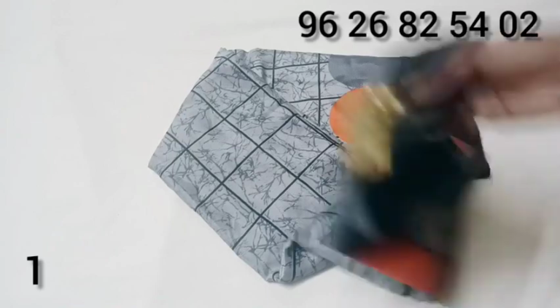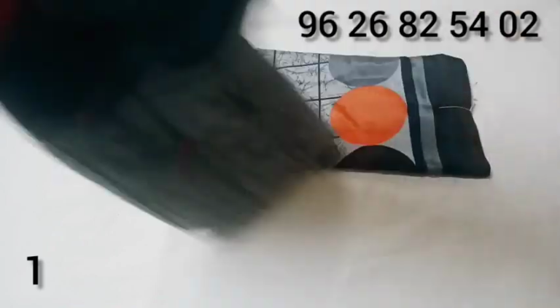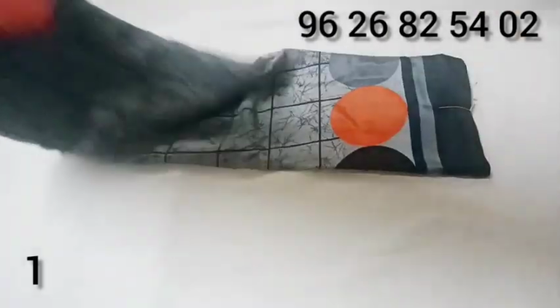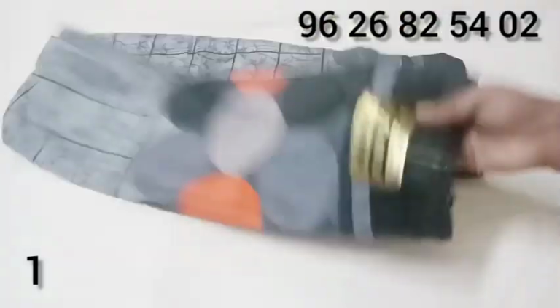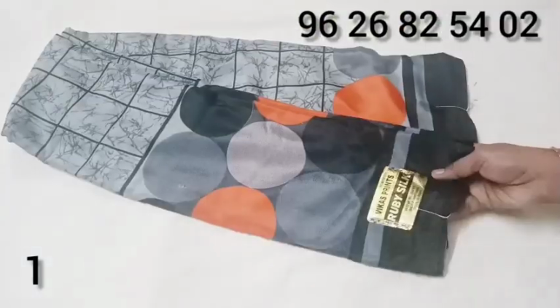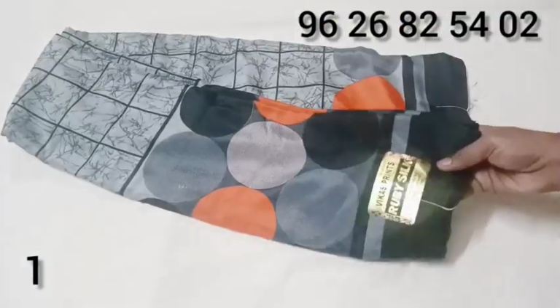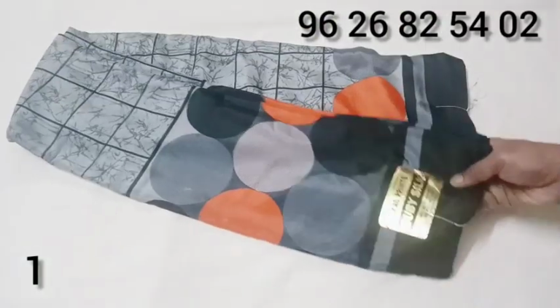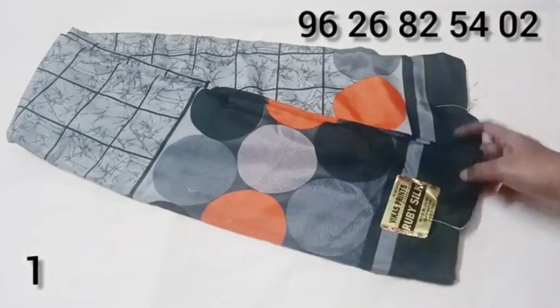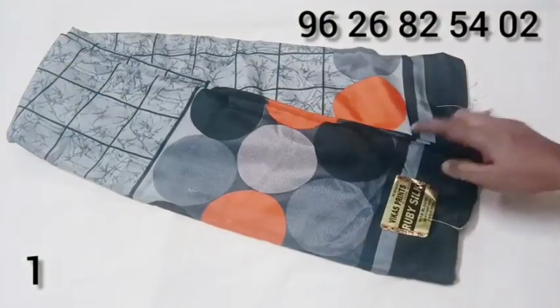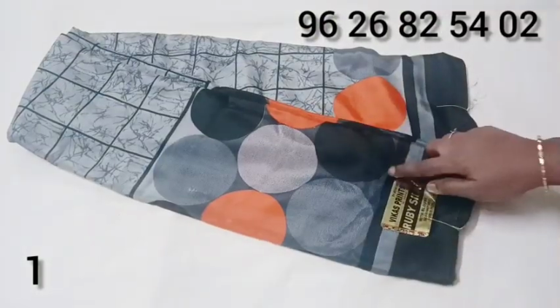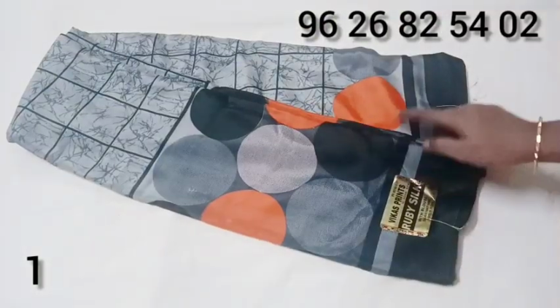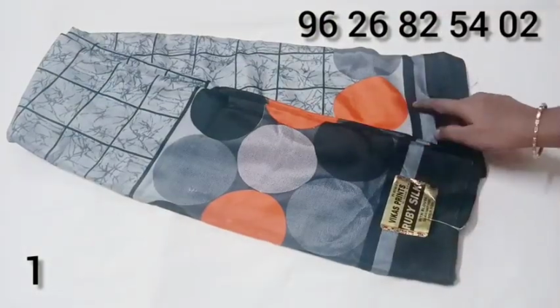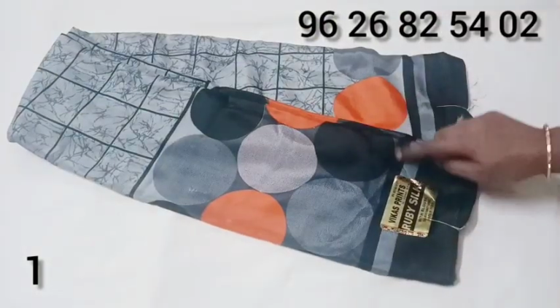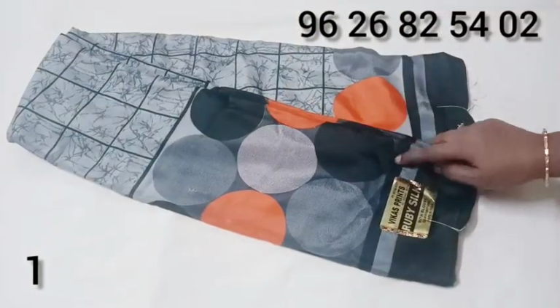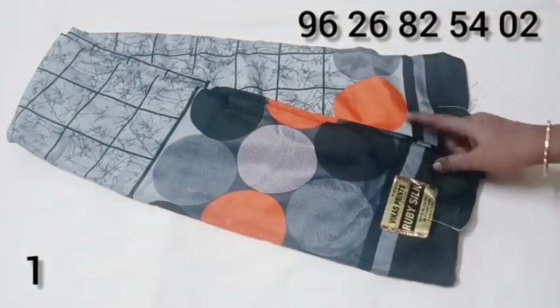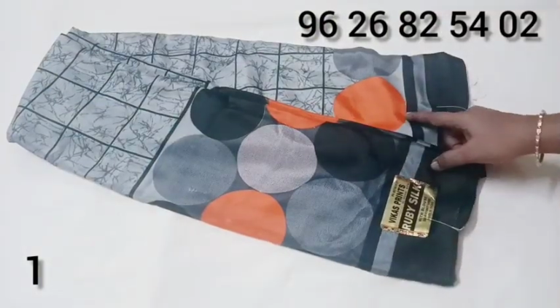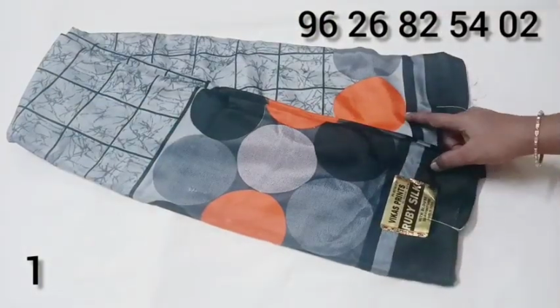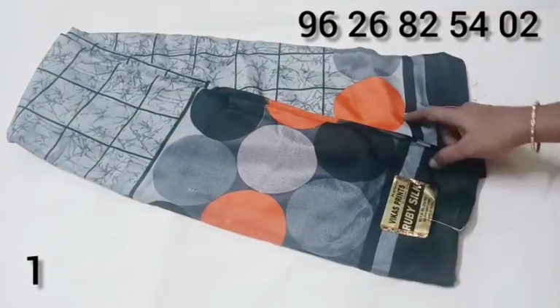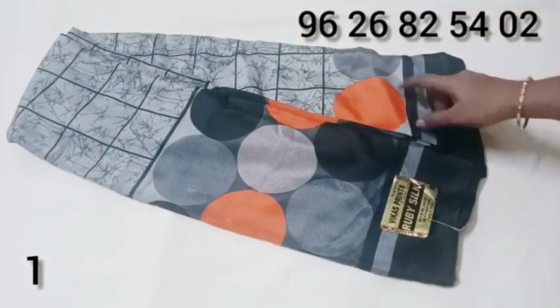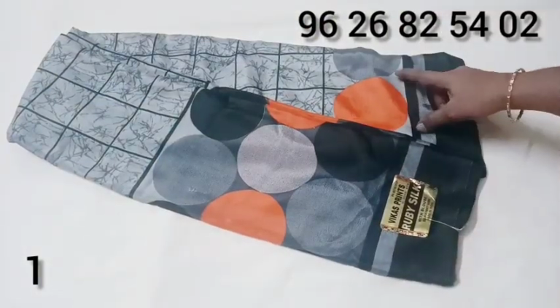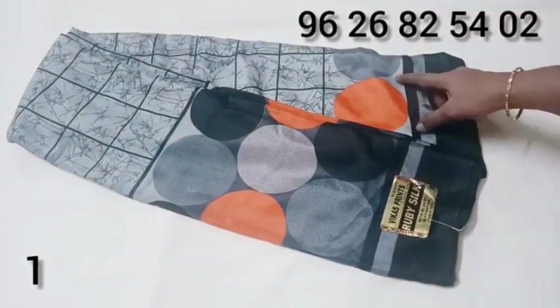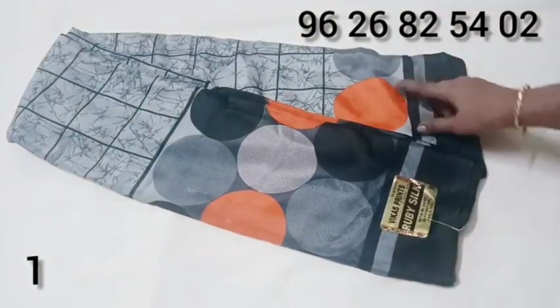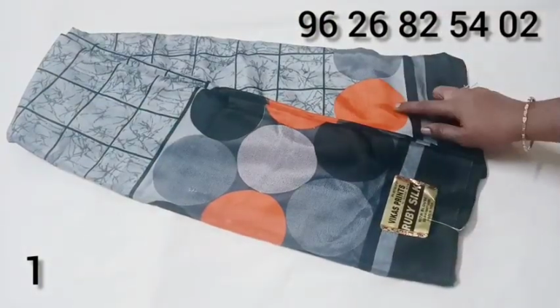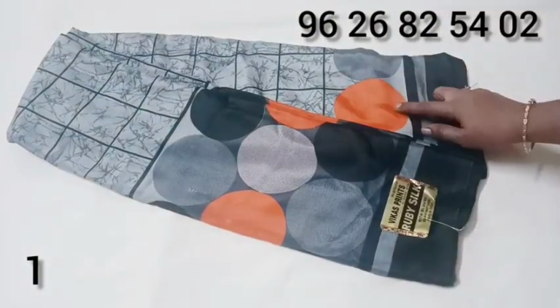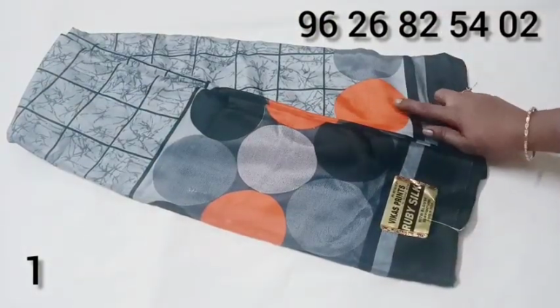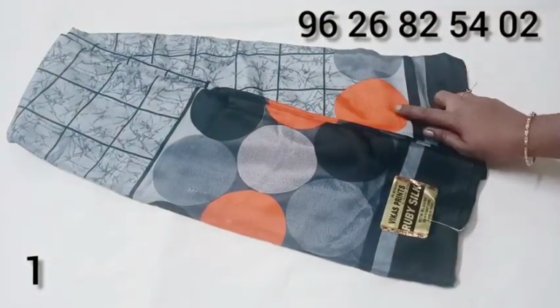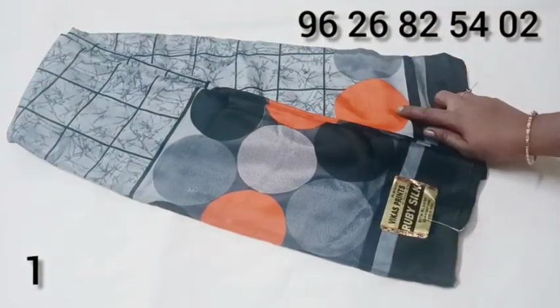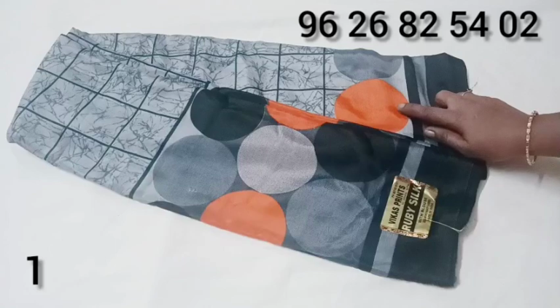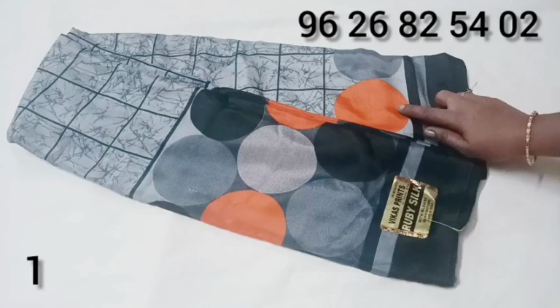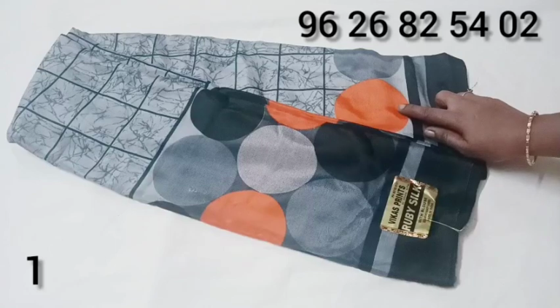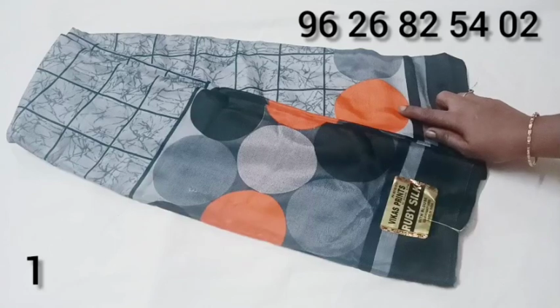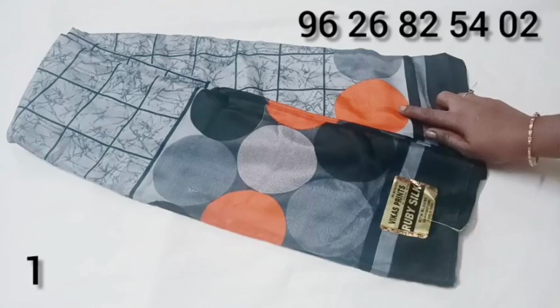Top and bottom is the gray color, black color, and orange color.